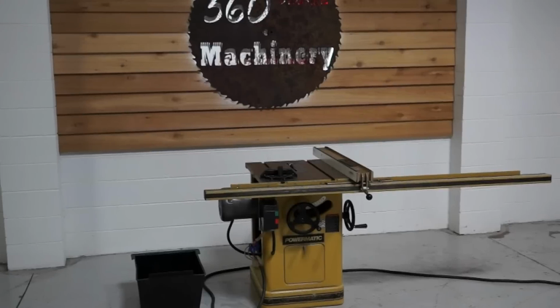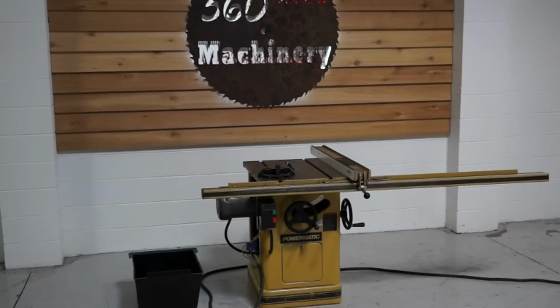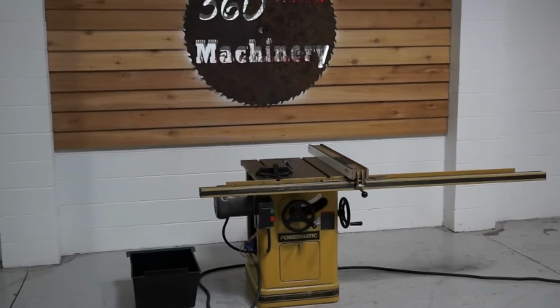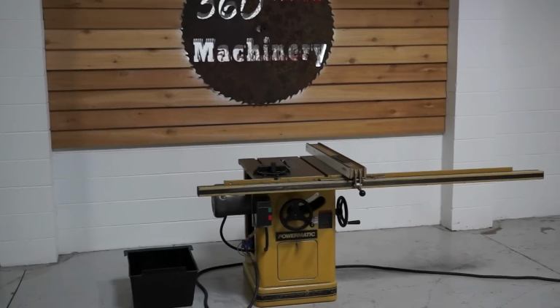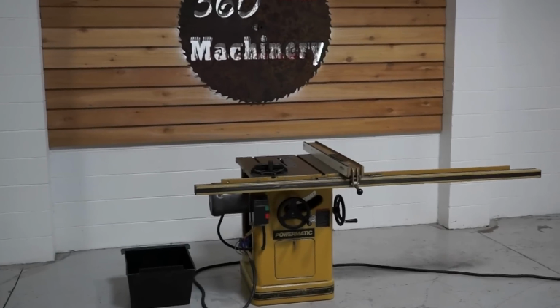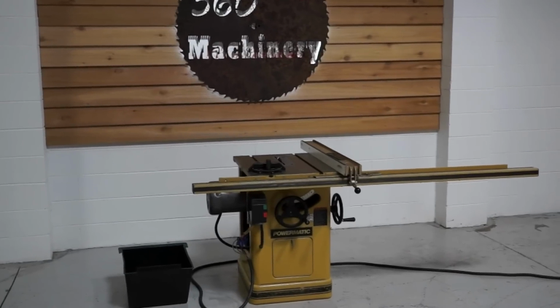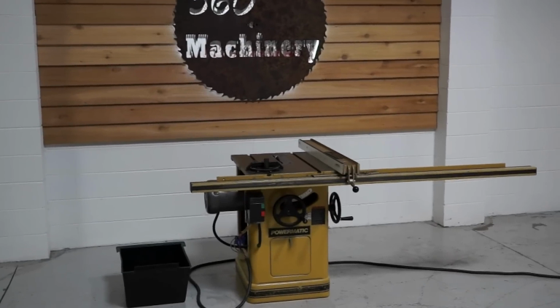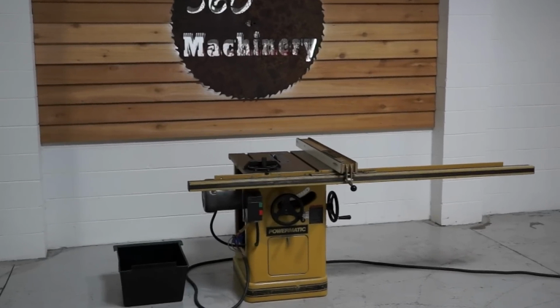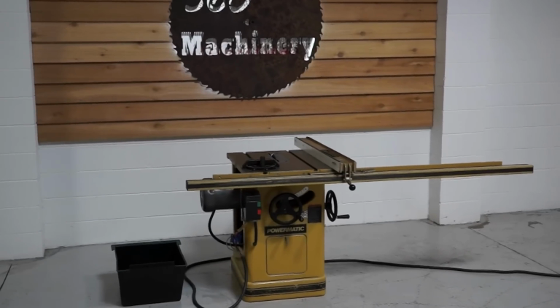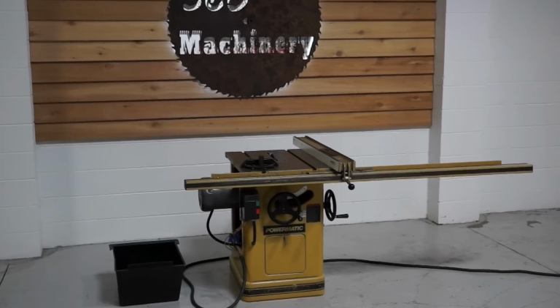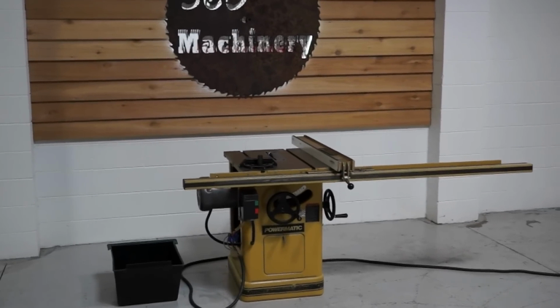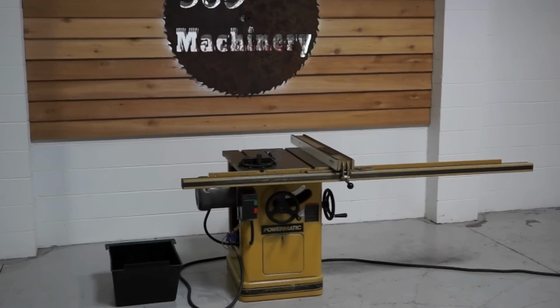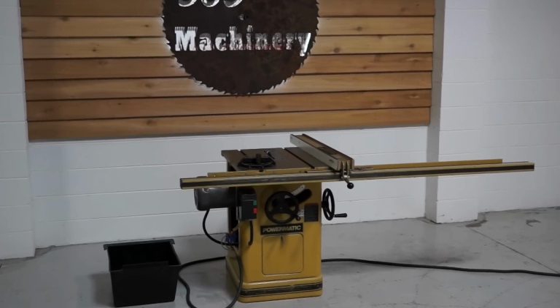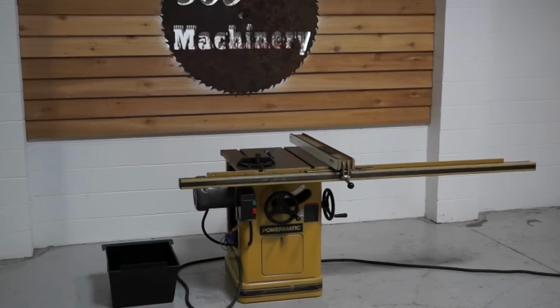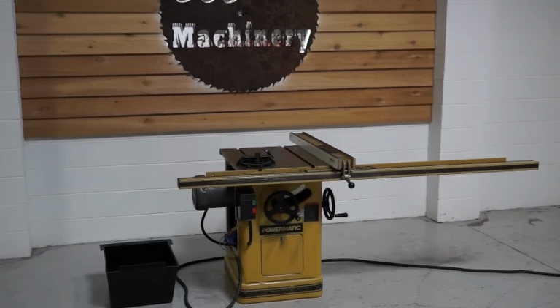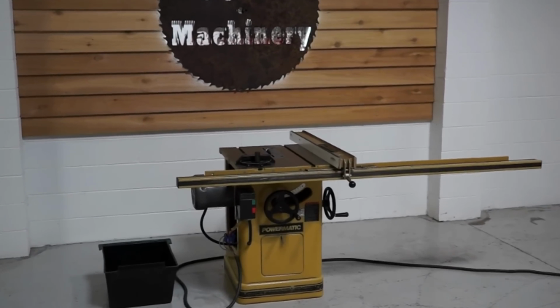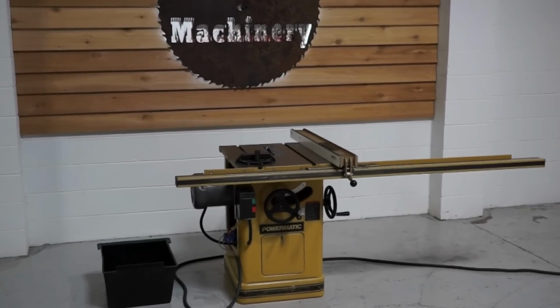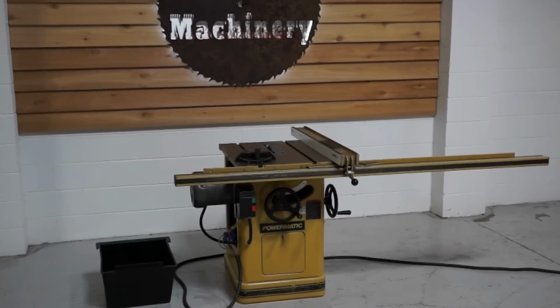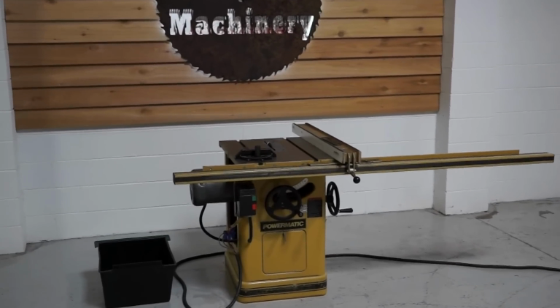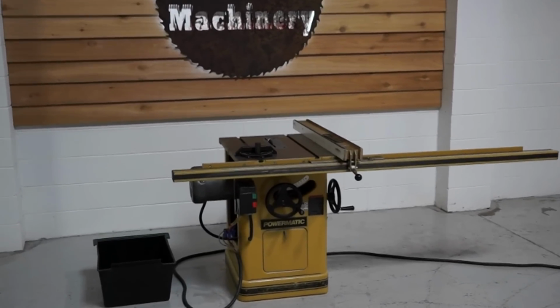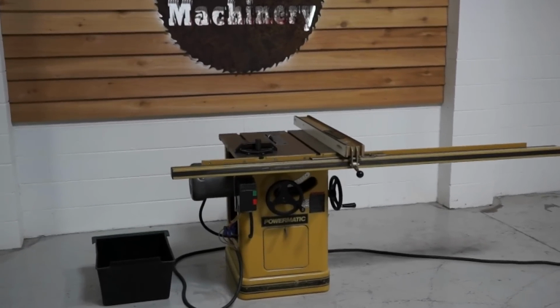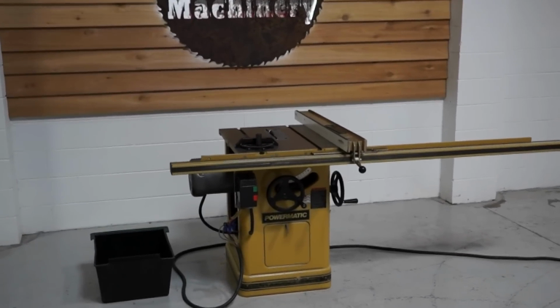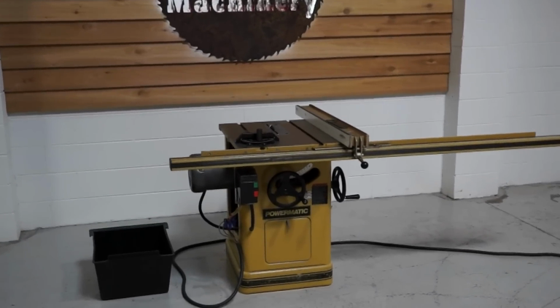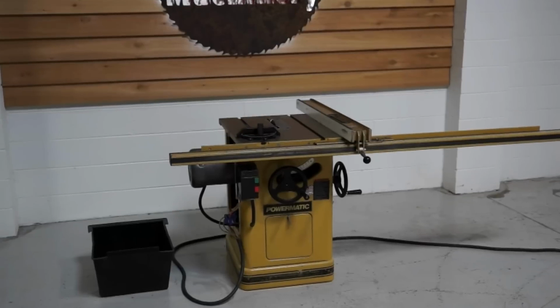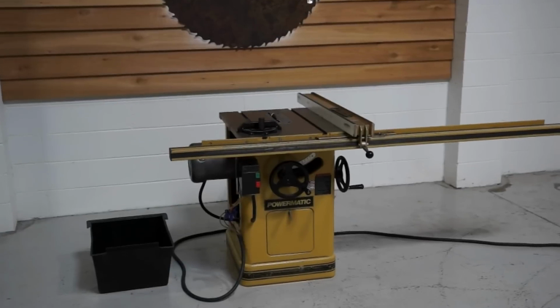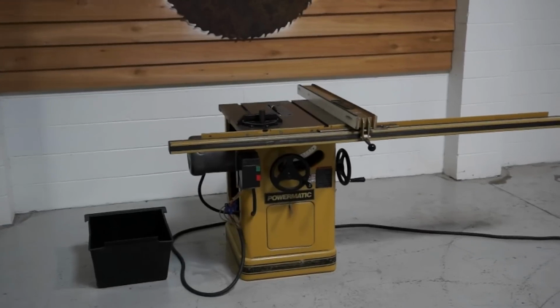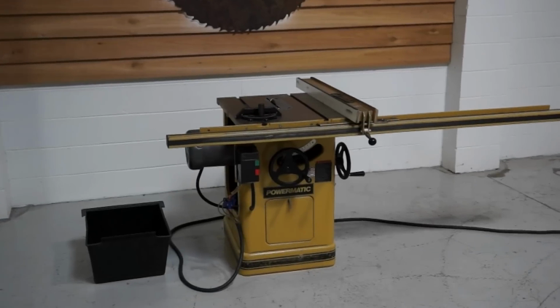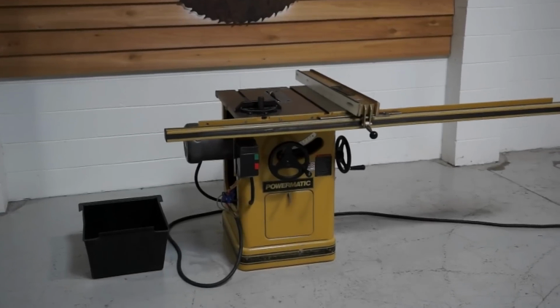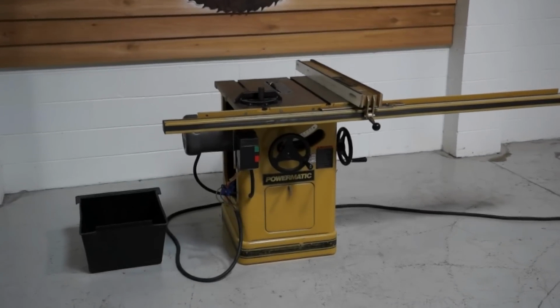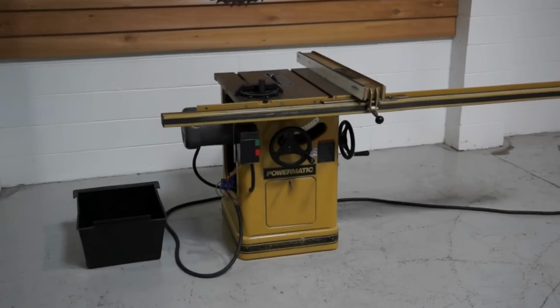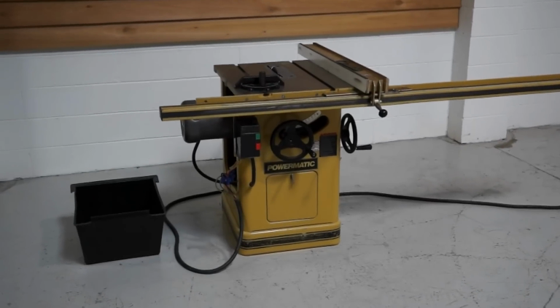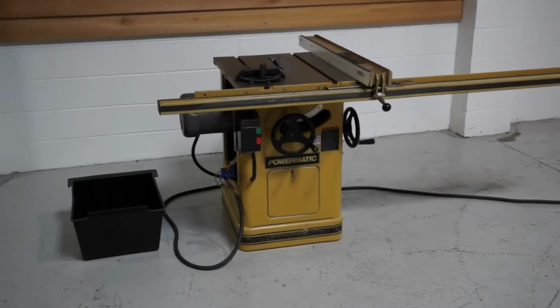Welcome to 360 Degree Machinery. We're going to do a walkthrough of a late model Powermatic 66.